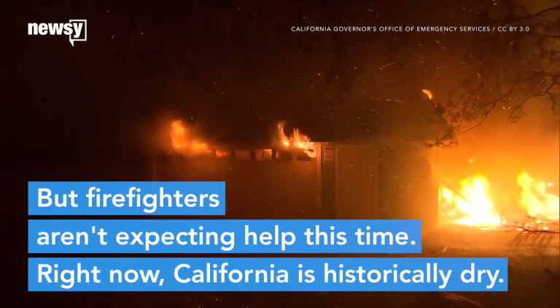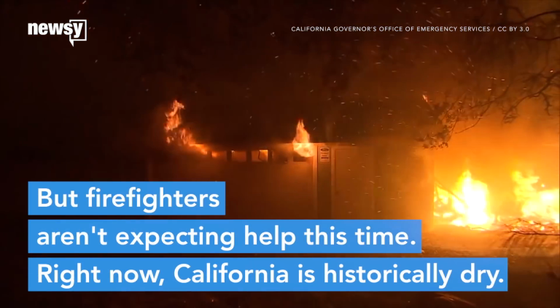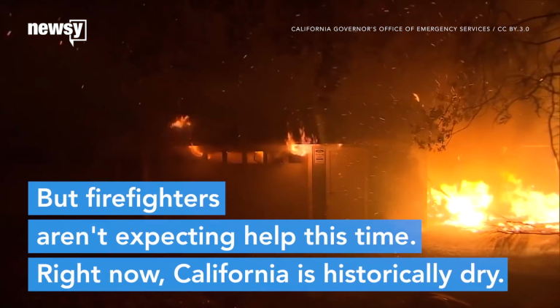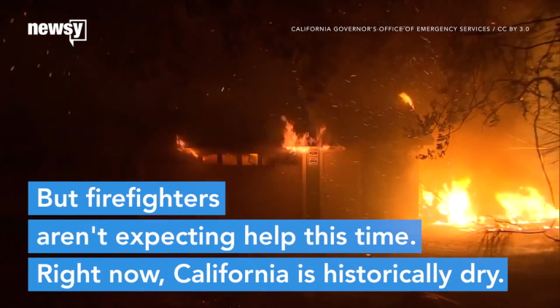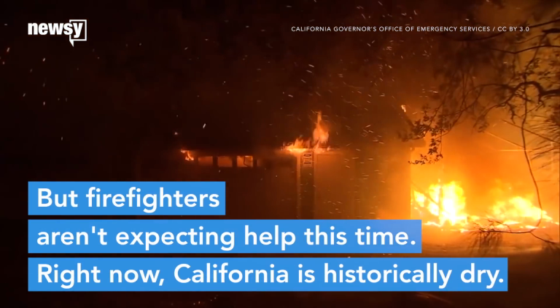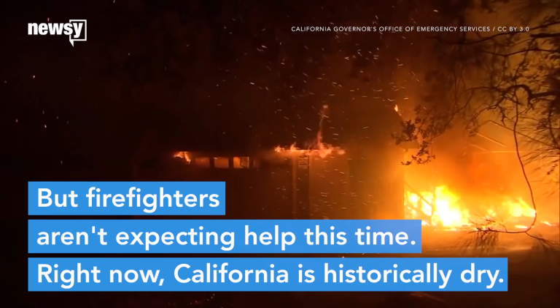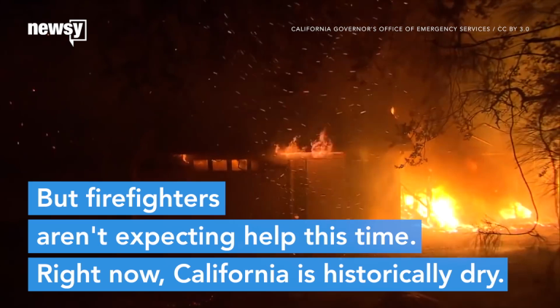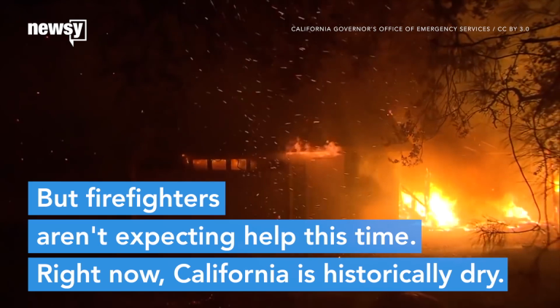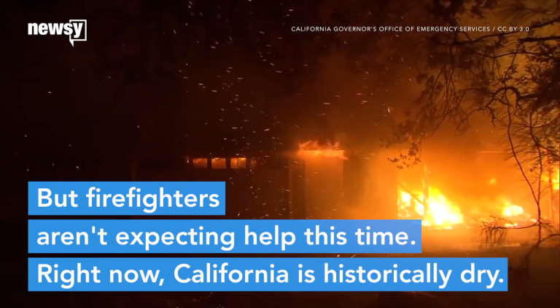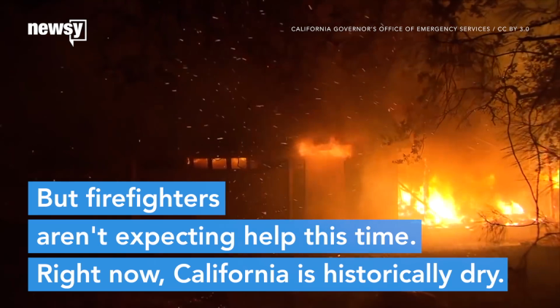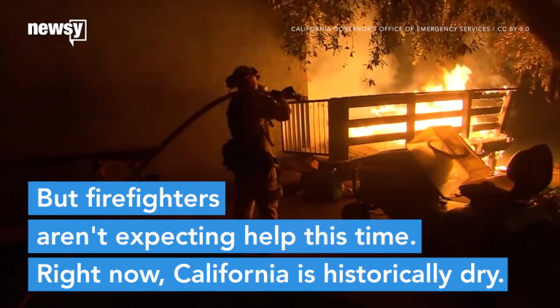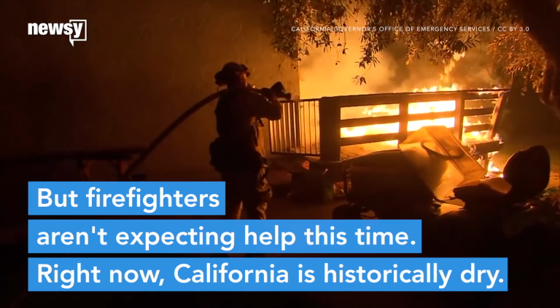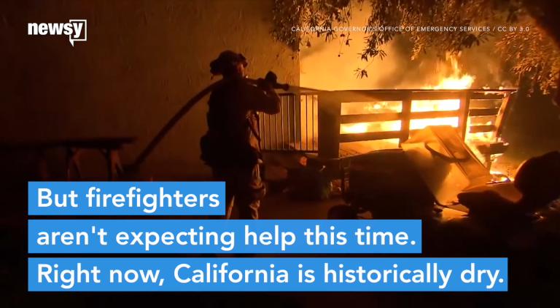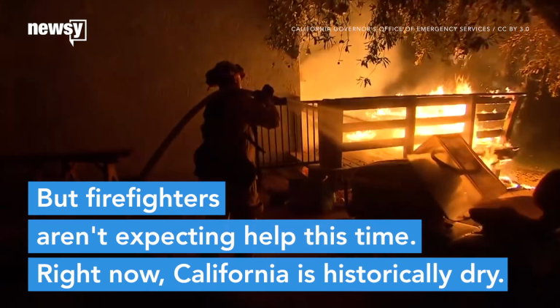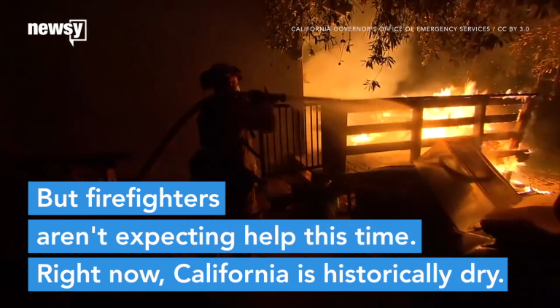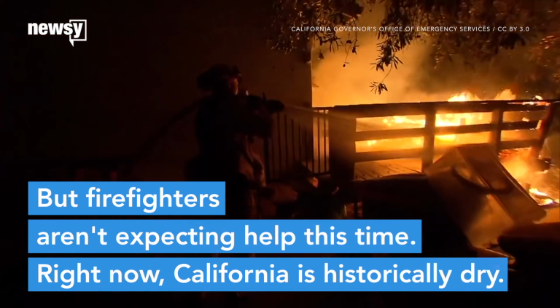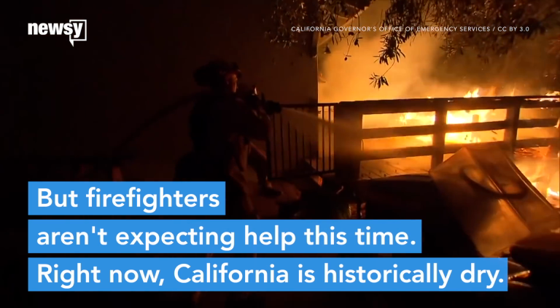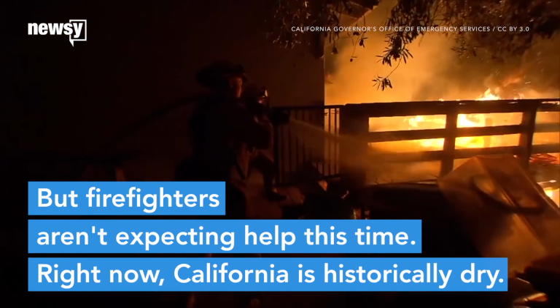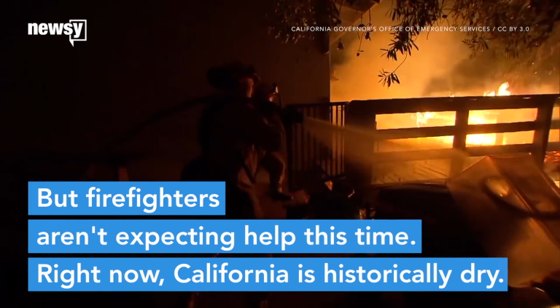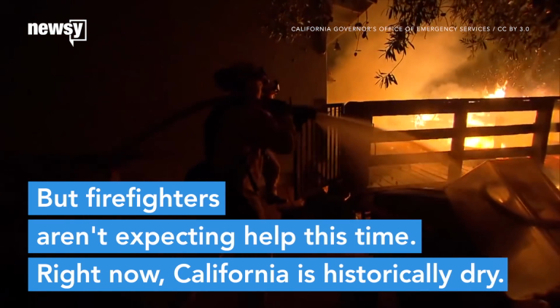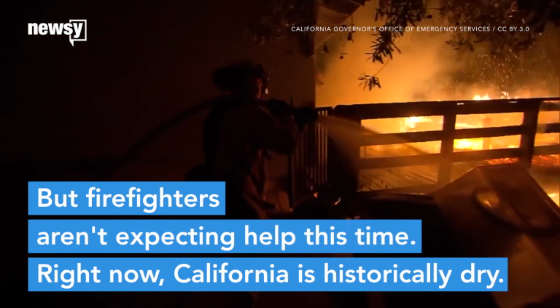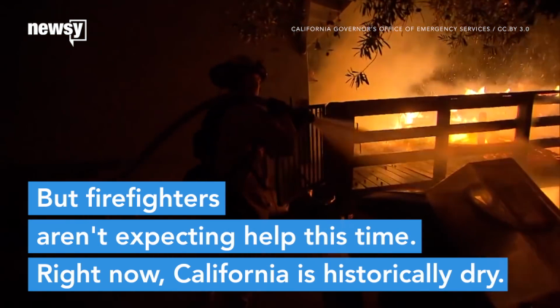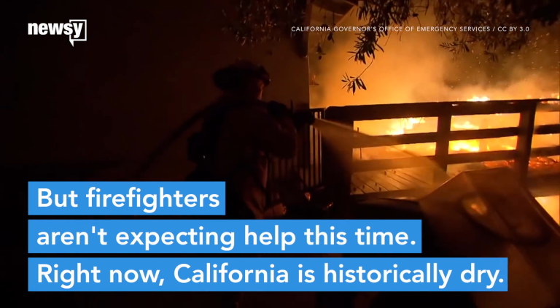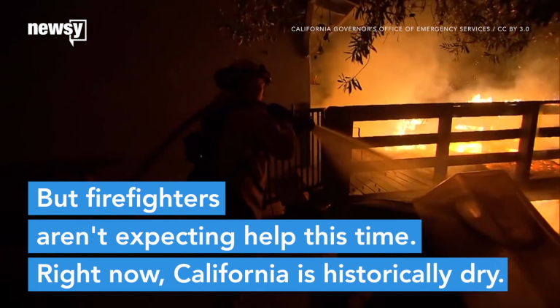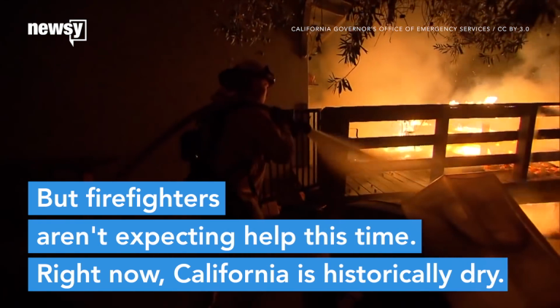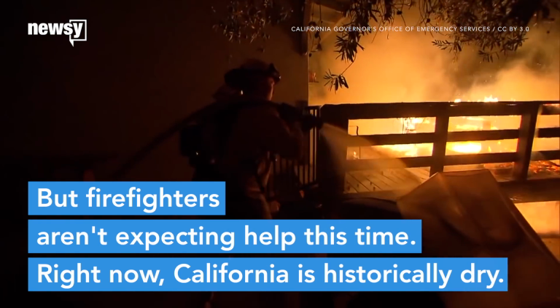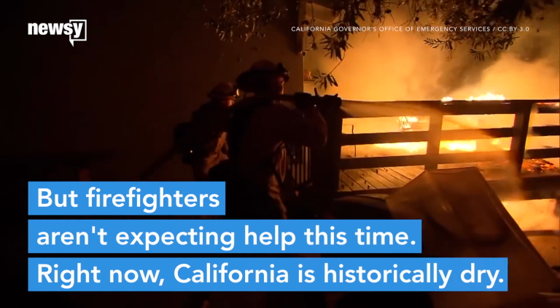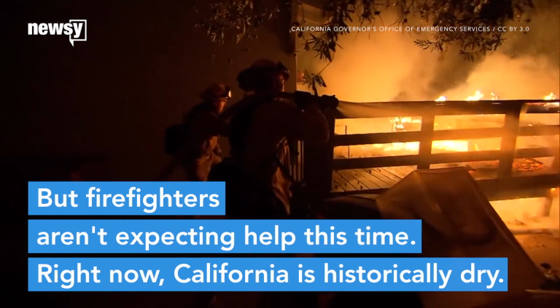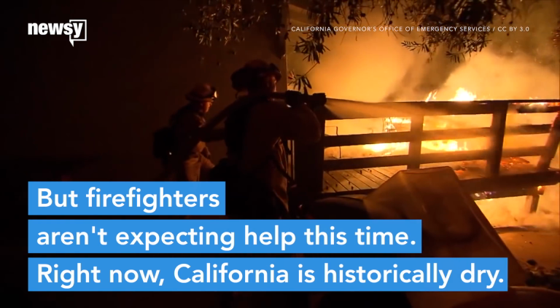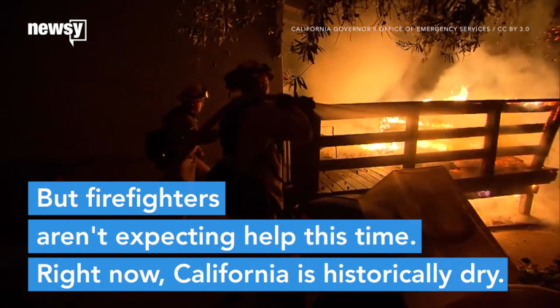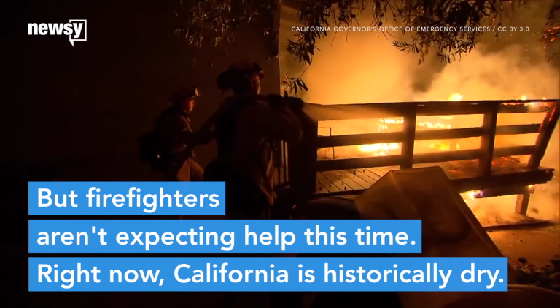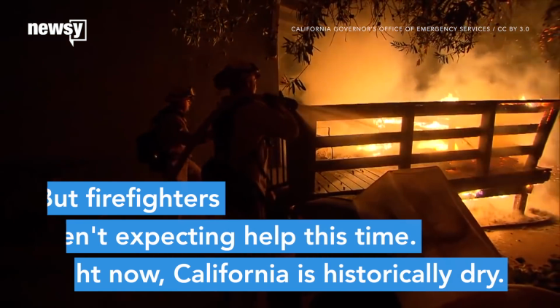But firefighters aren't expecting help this time. Right now, California is historically dry.